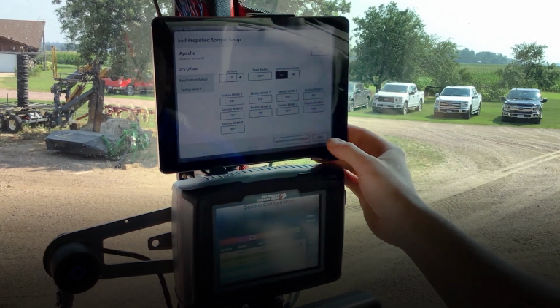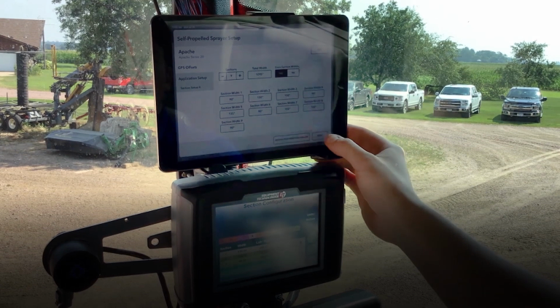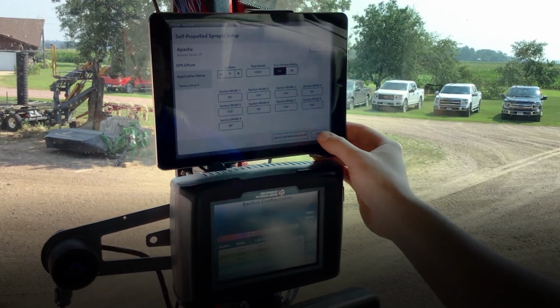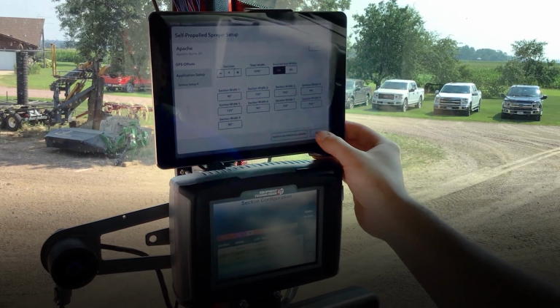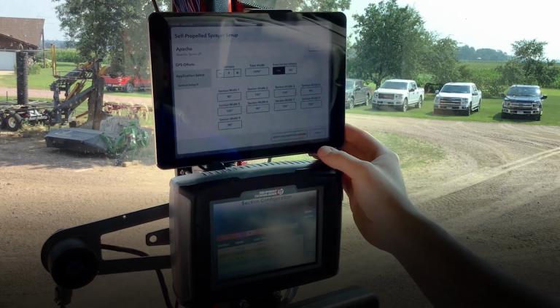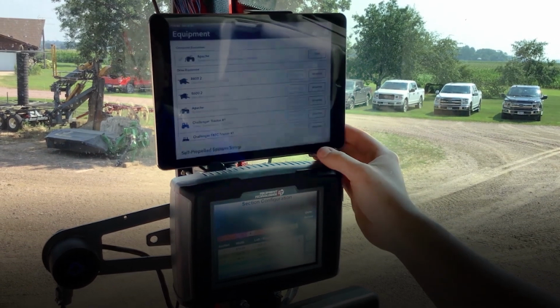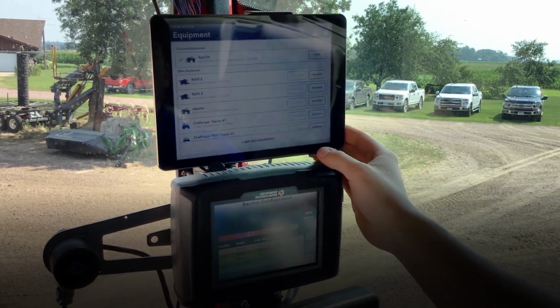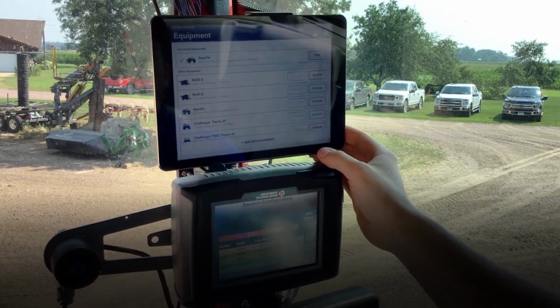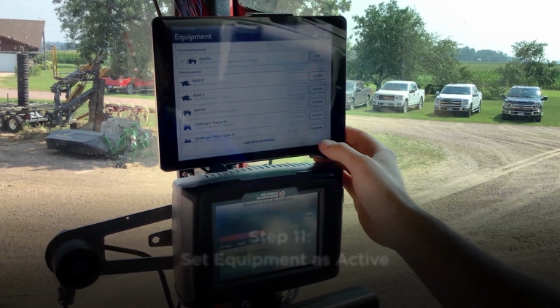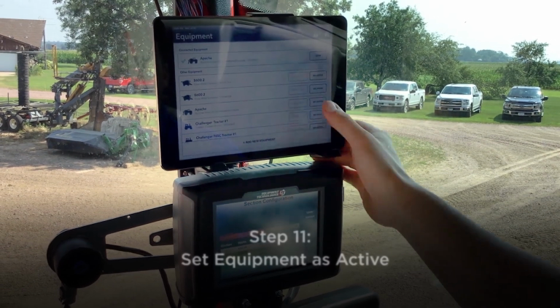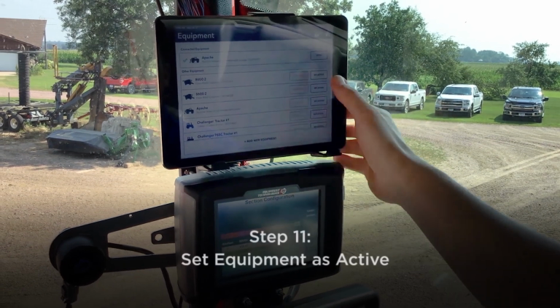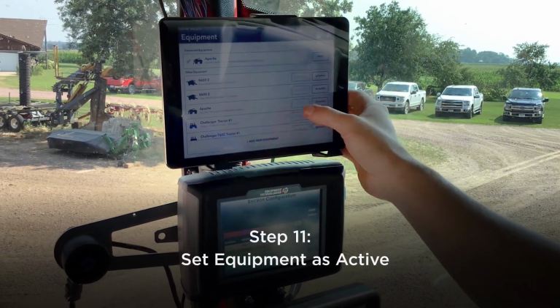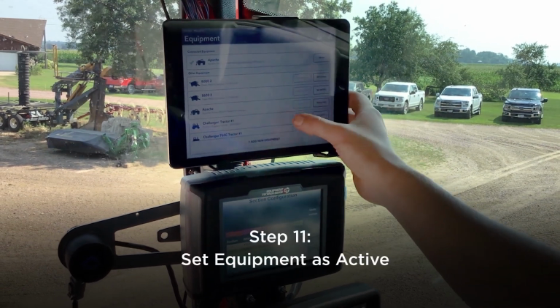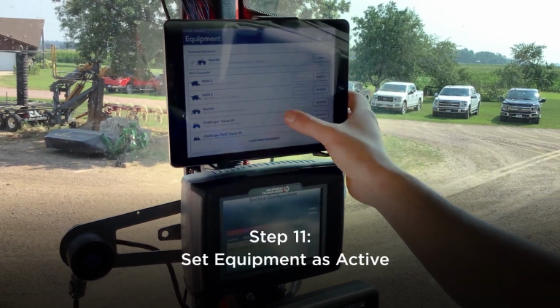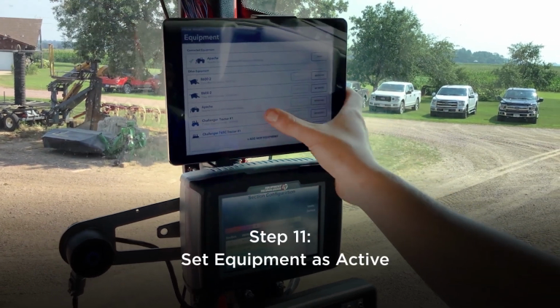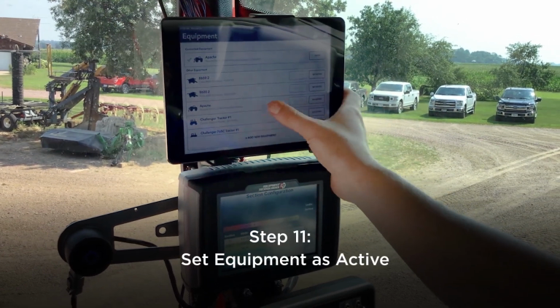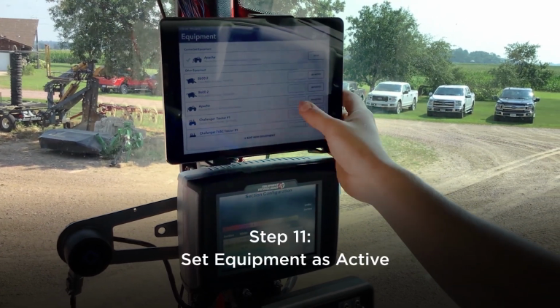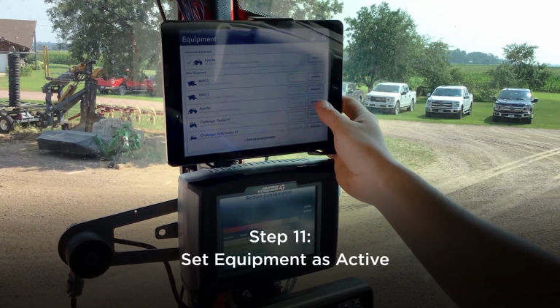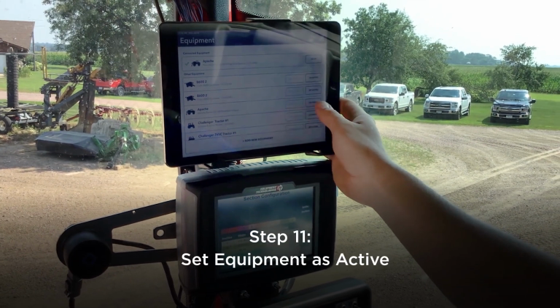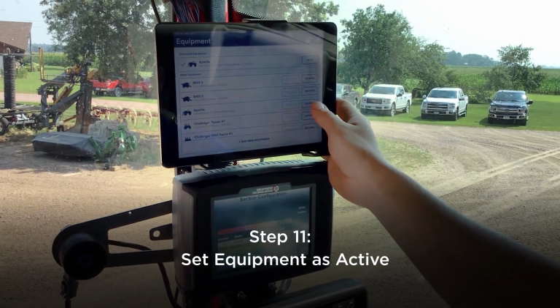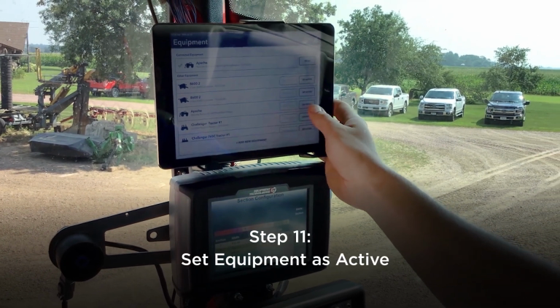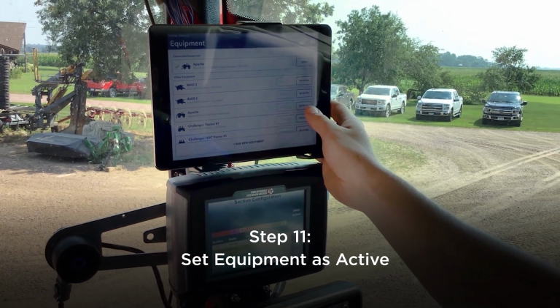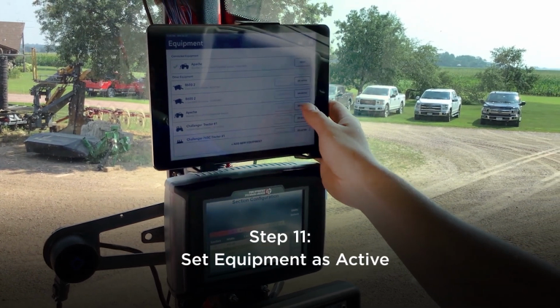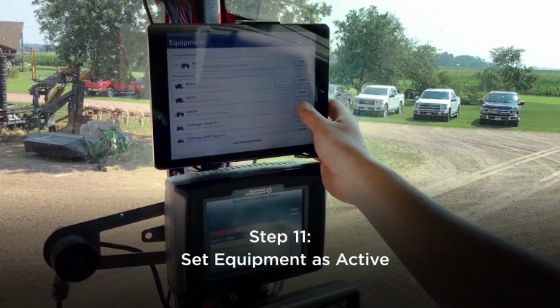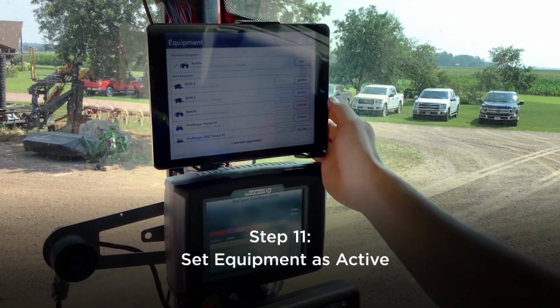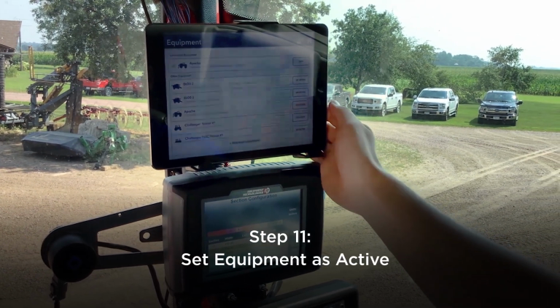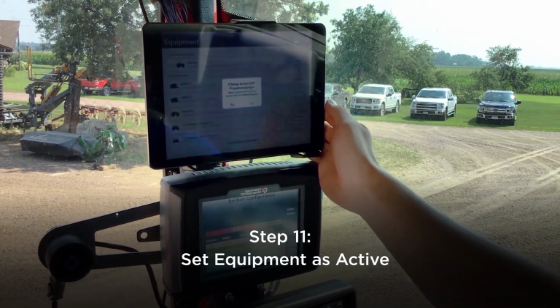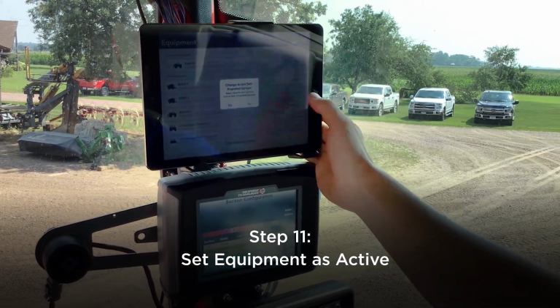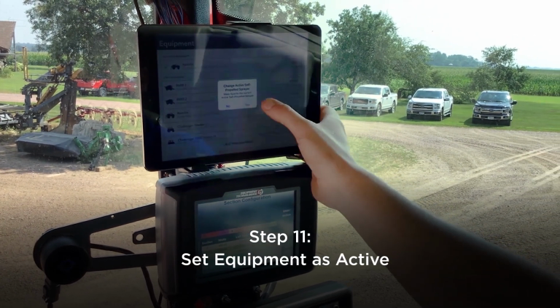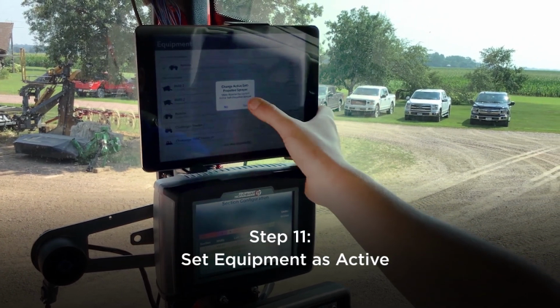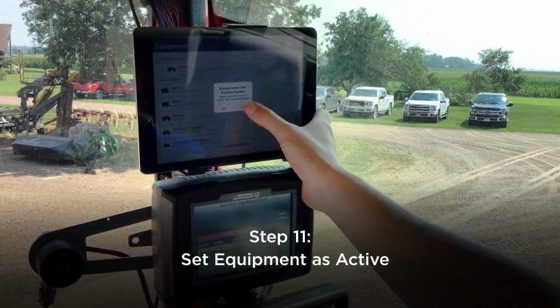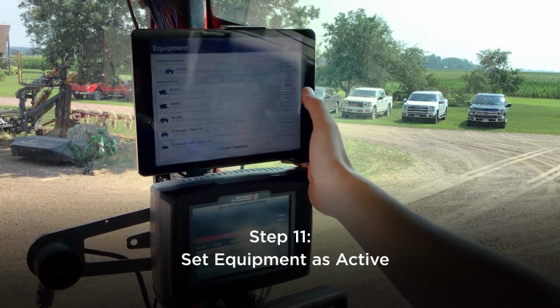Now that is complete, we should be done, and then we can create our new machine as an active machine.